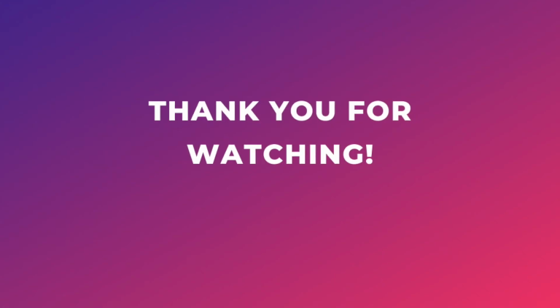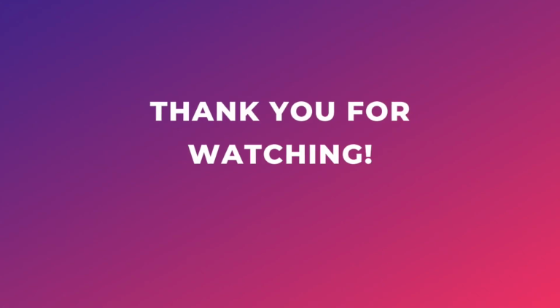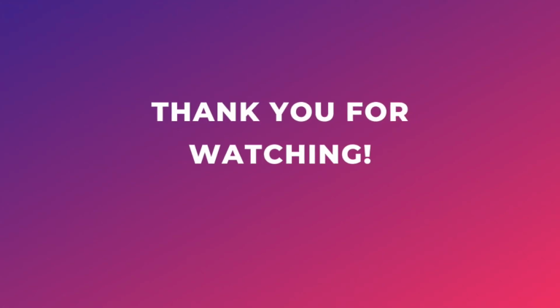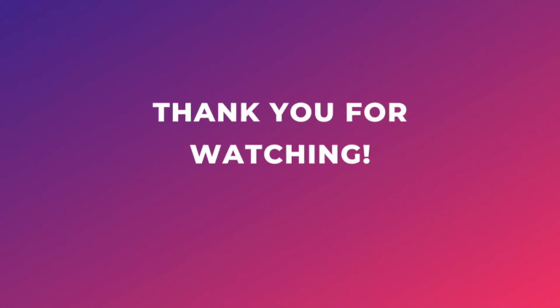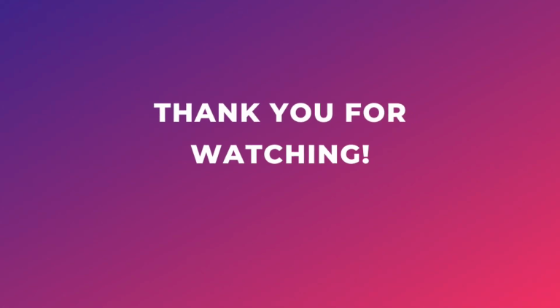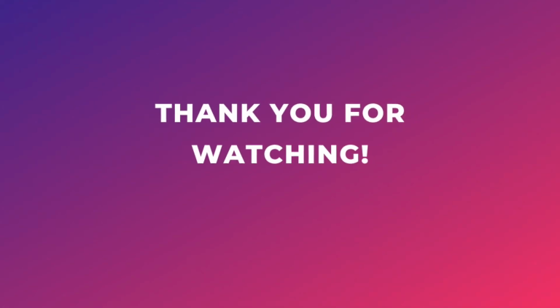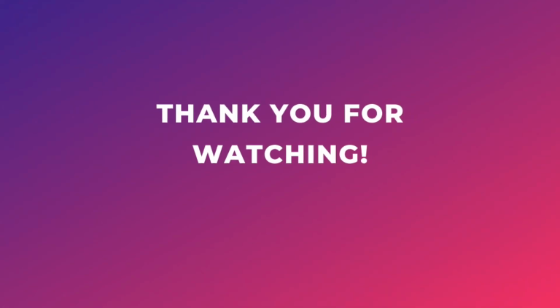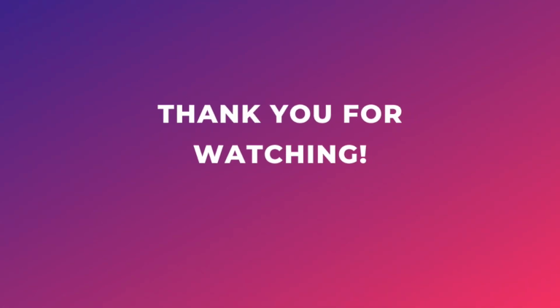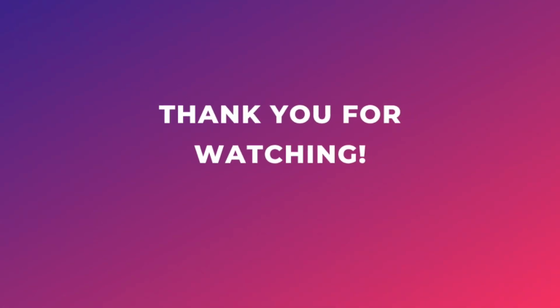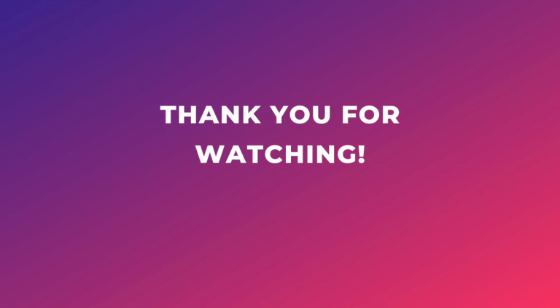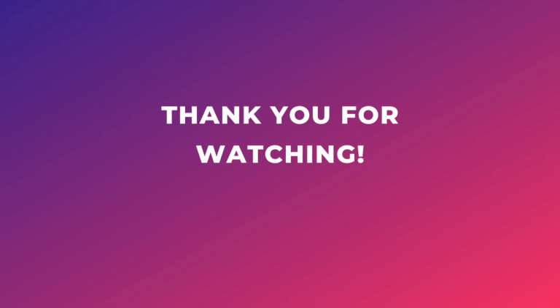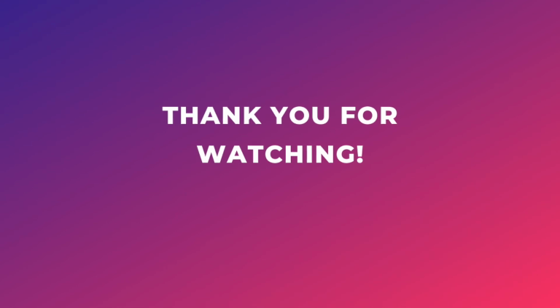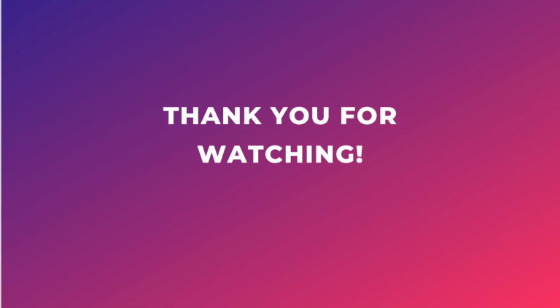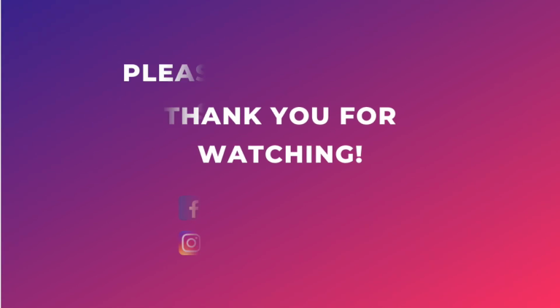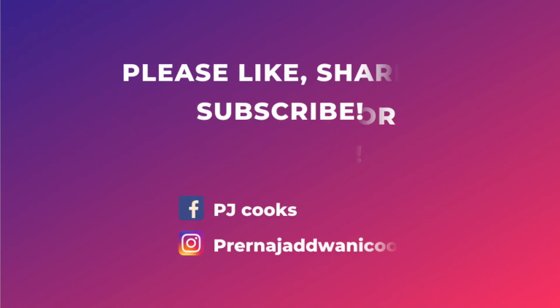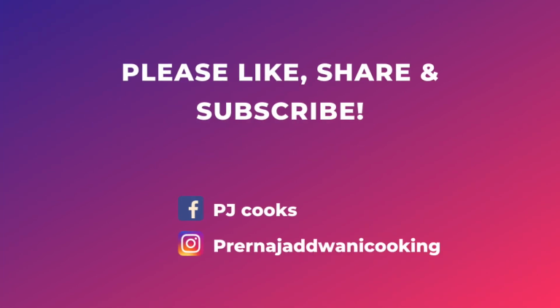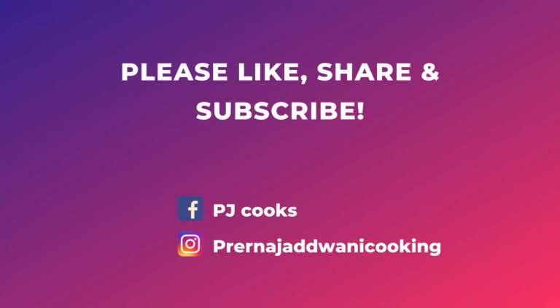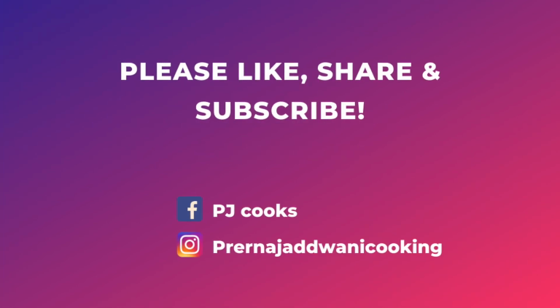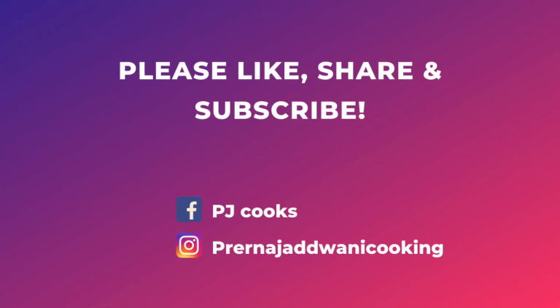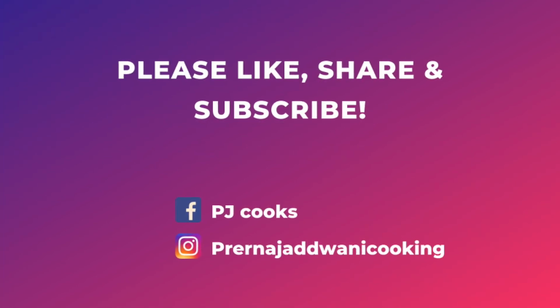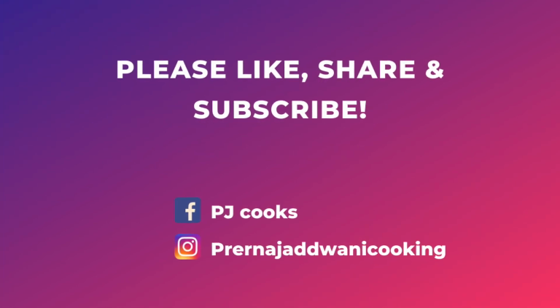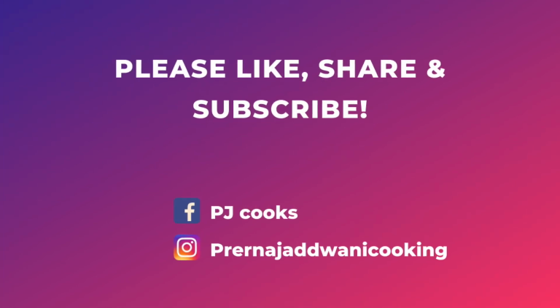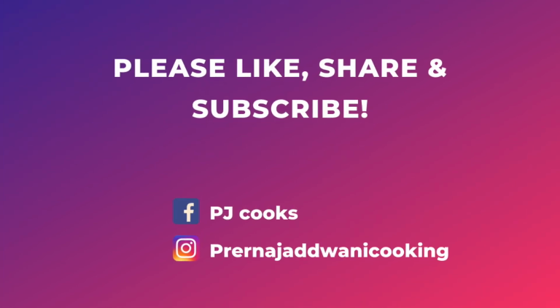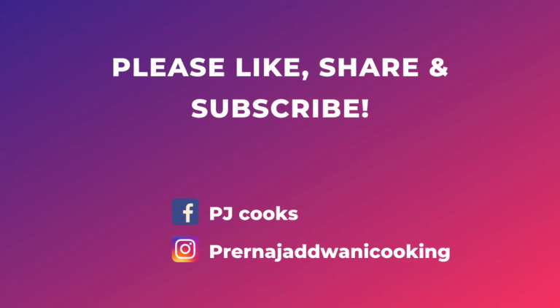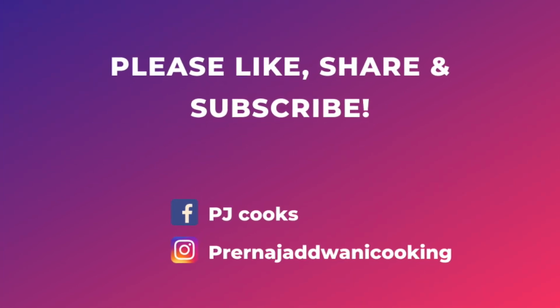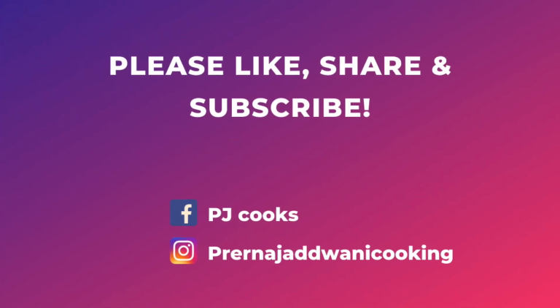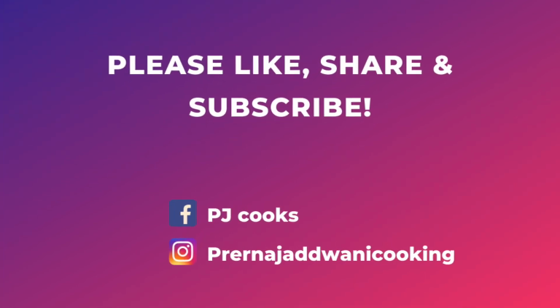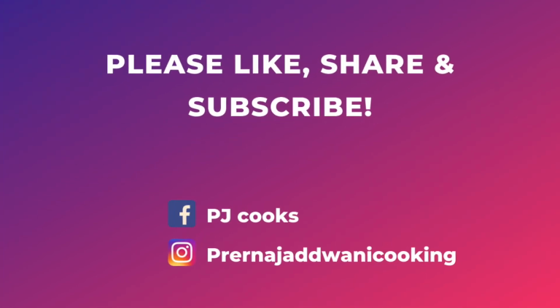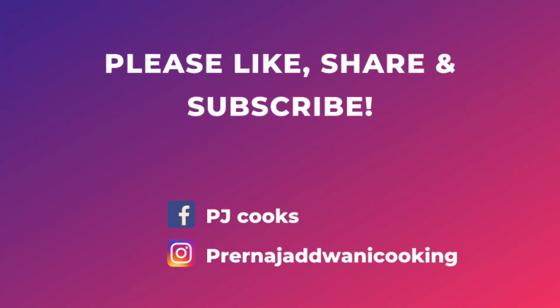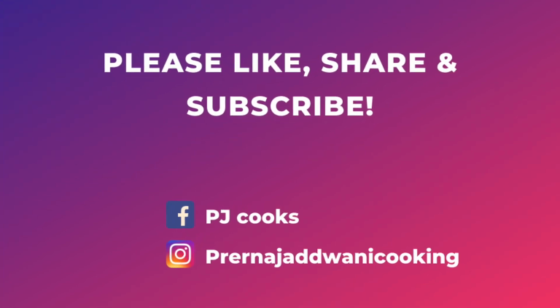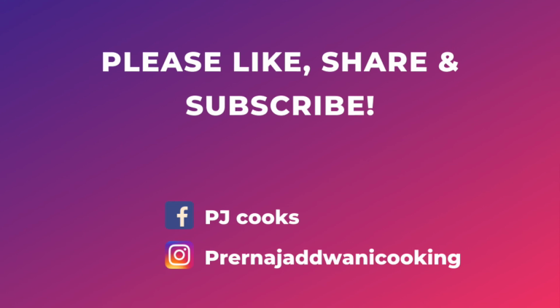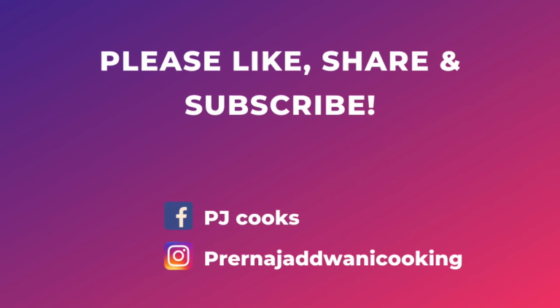Thank you for watching. I hope you like this video and please do try this recipe at home. Please like, share, and subscribe.